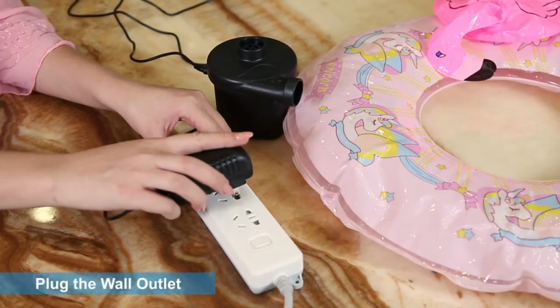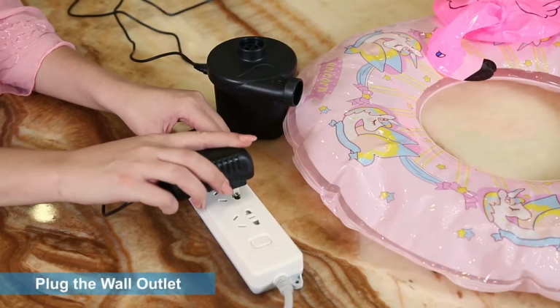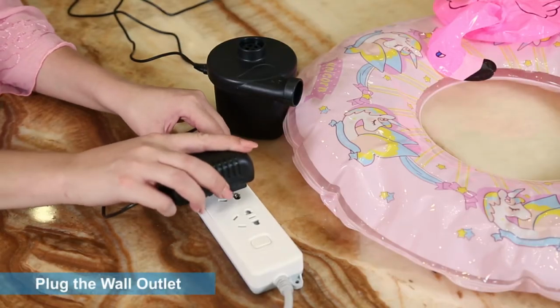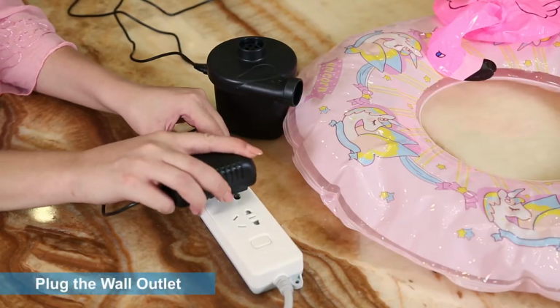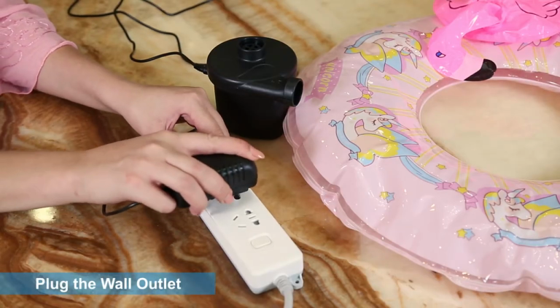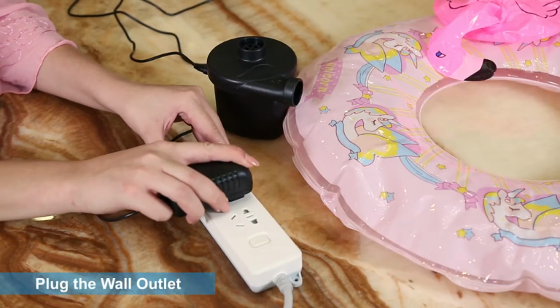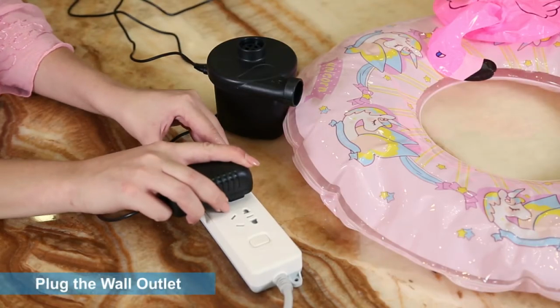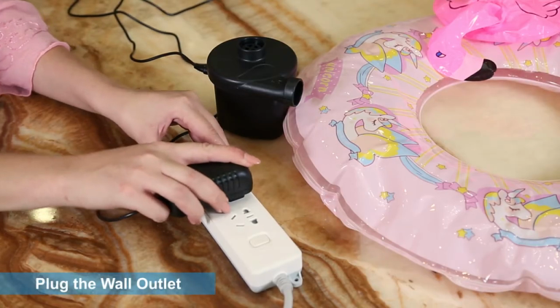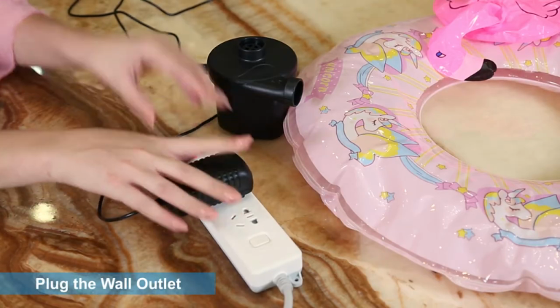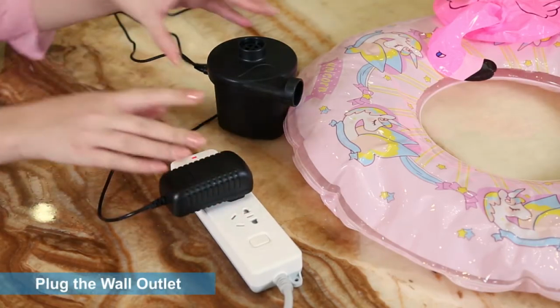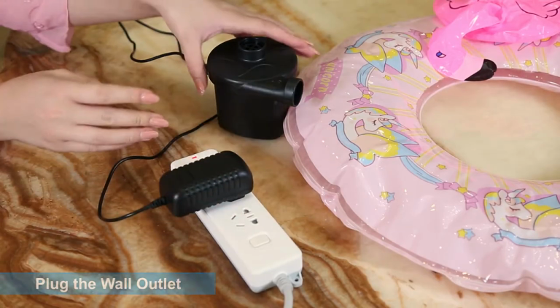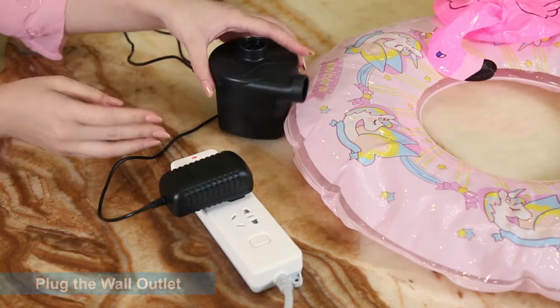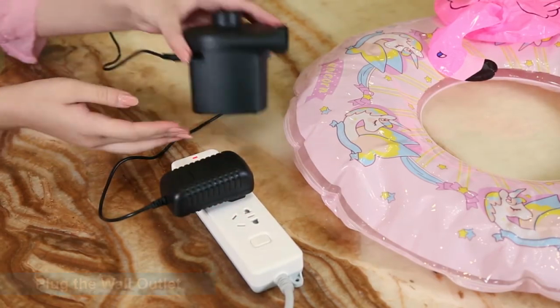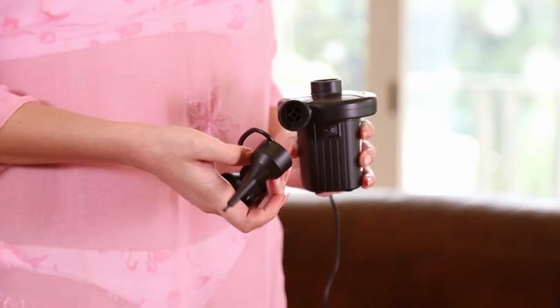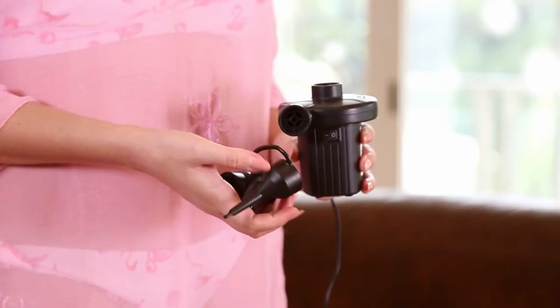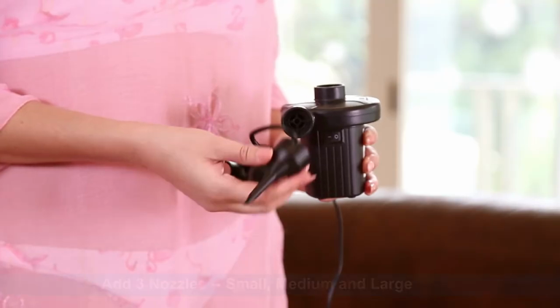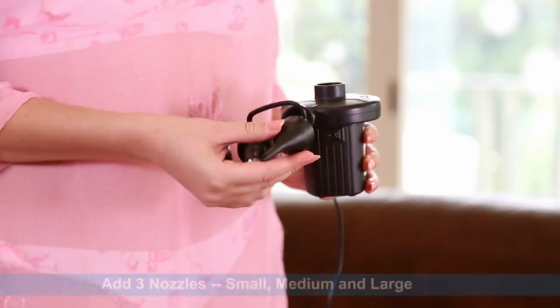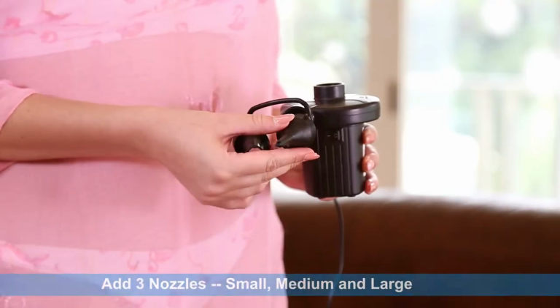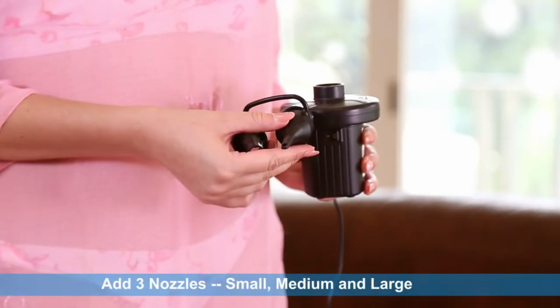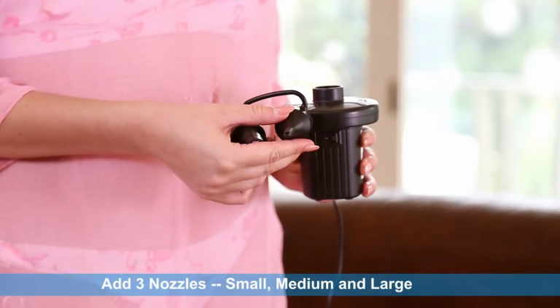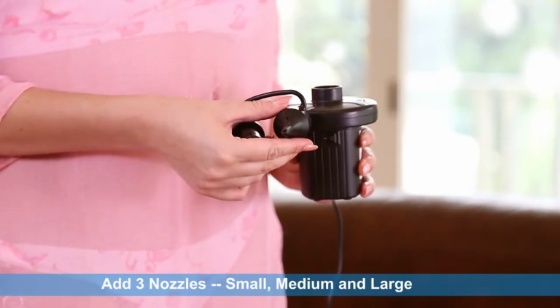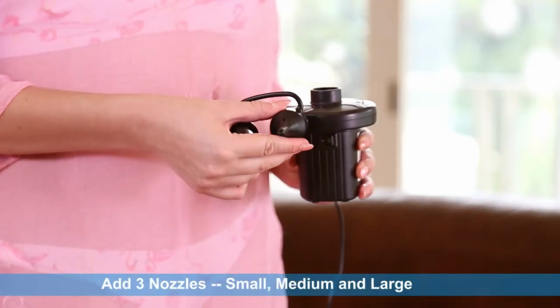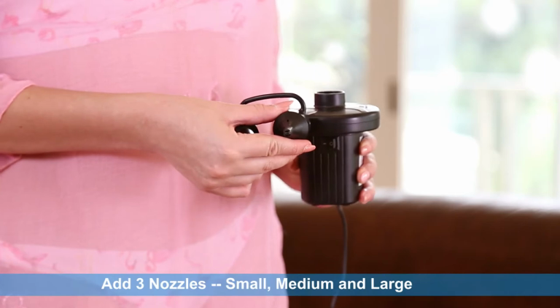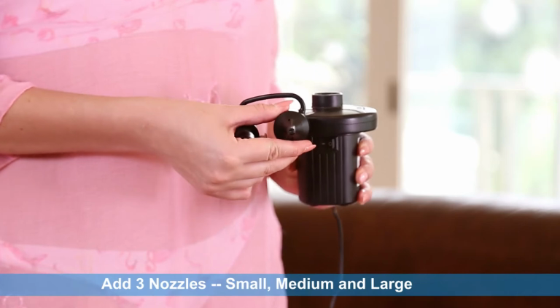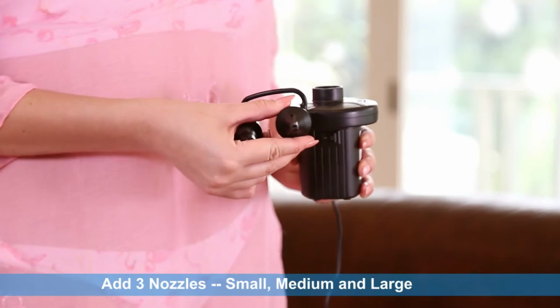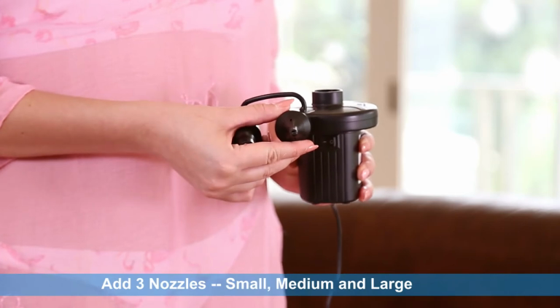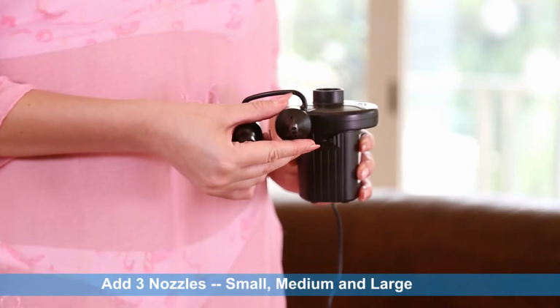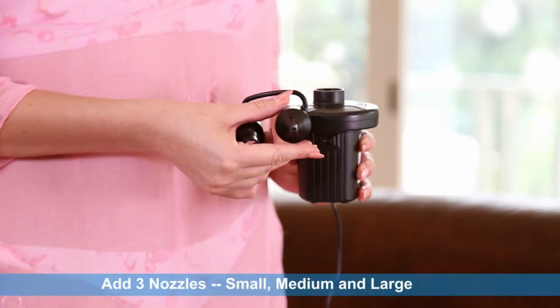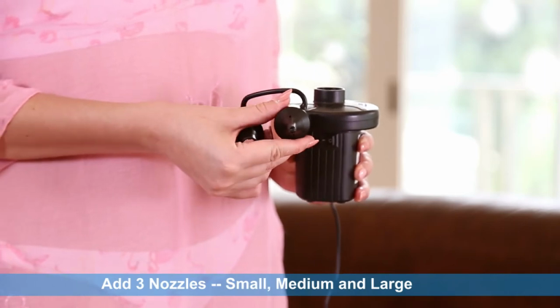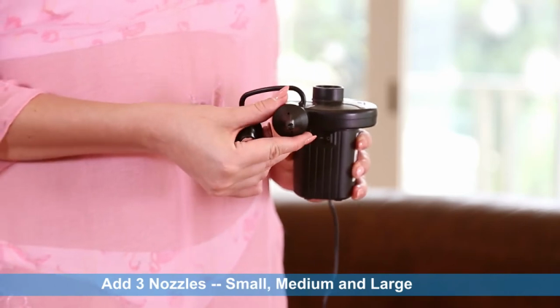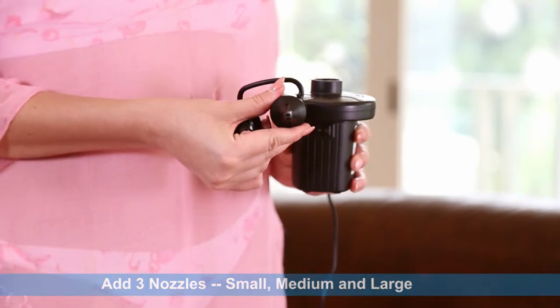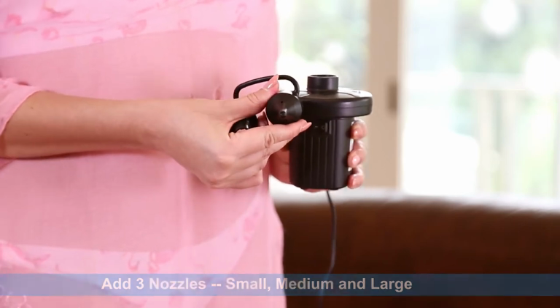Simply plug it in the outlet, then add one of three nozzles: small, medium, or large.